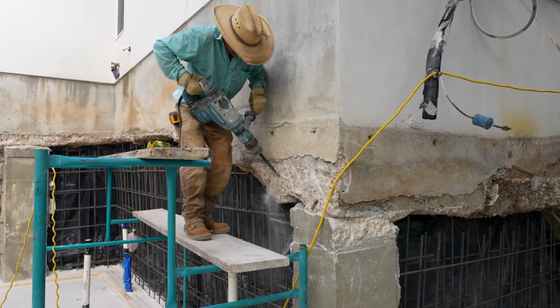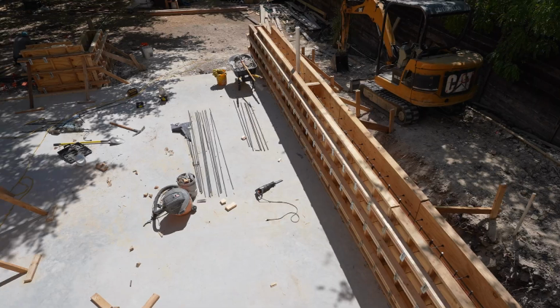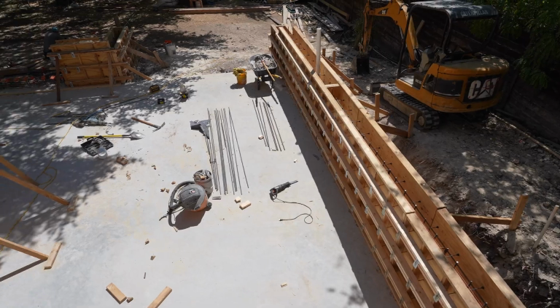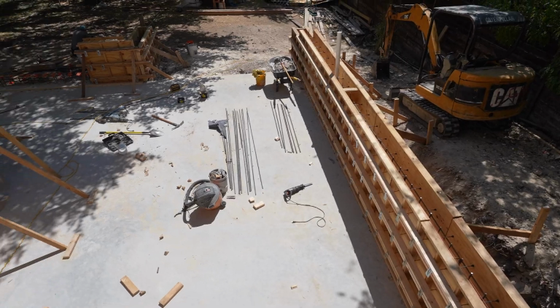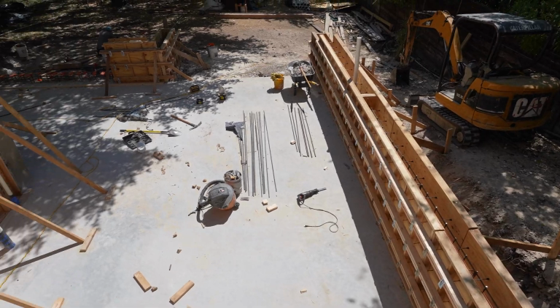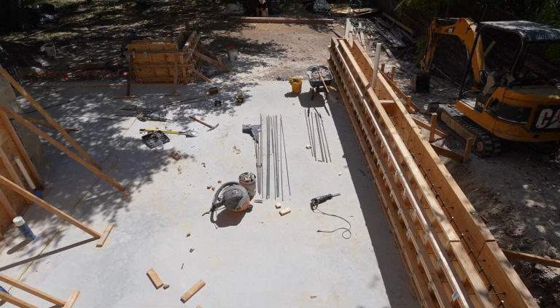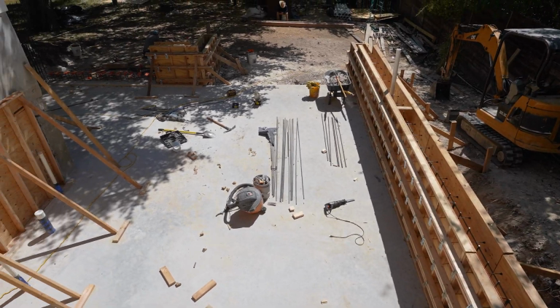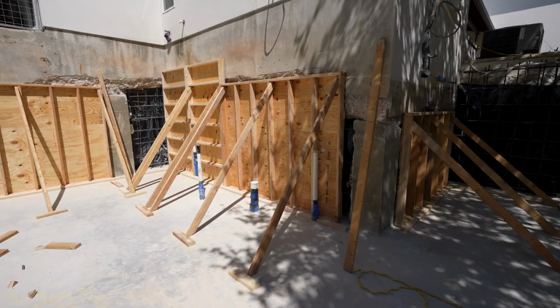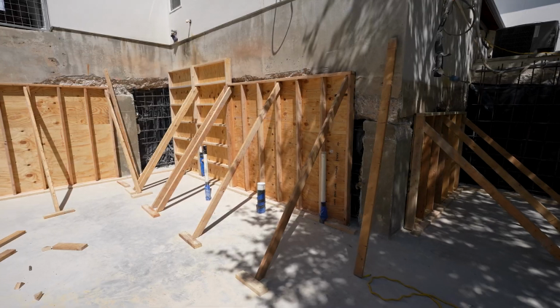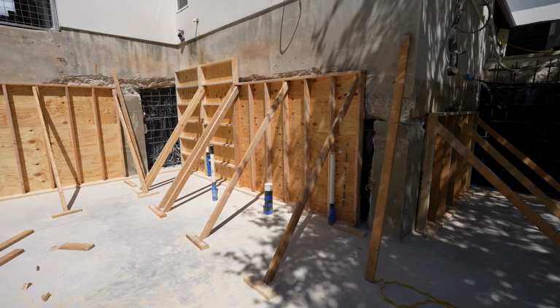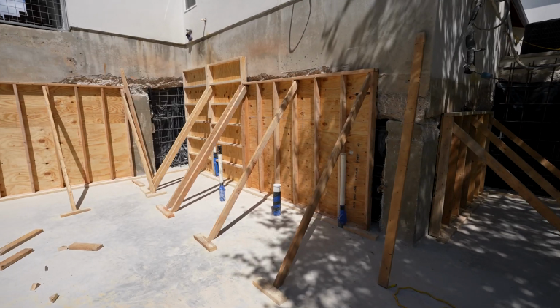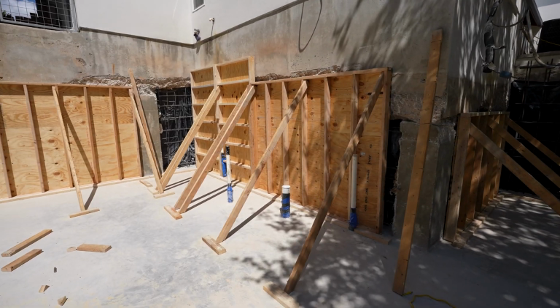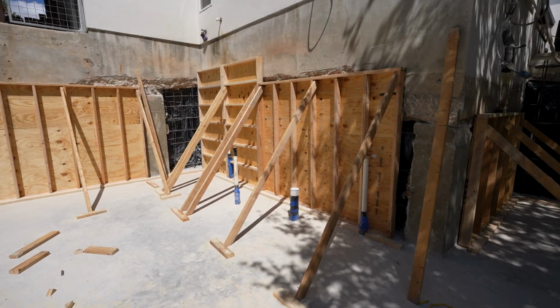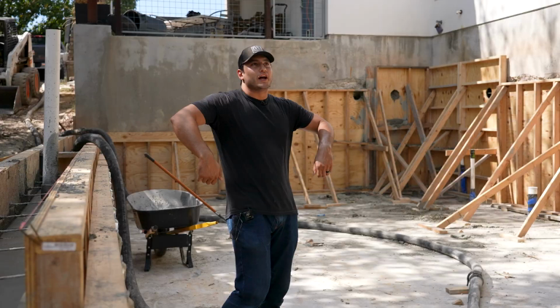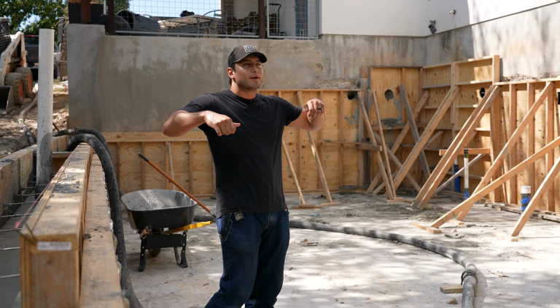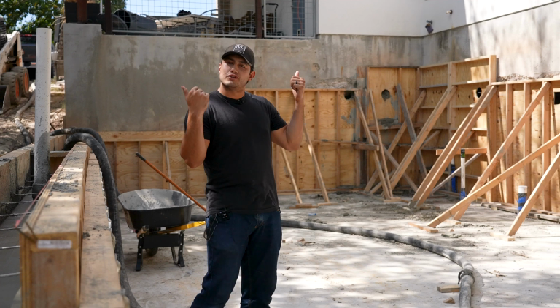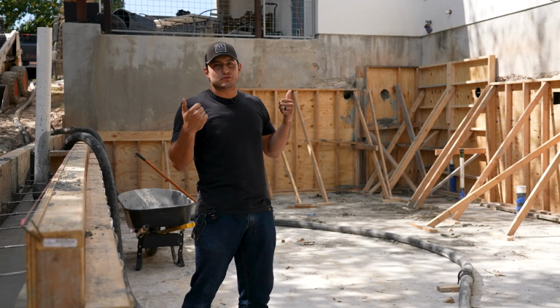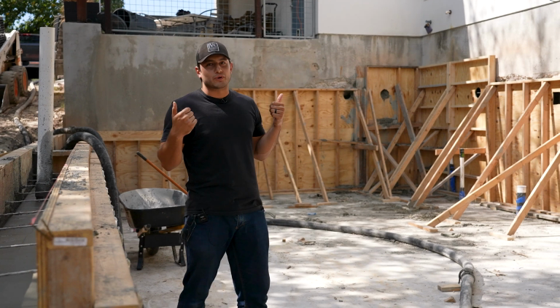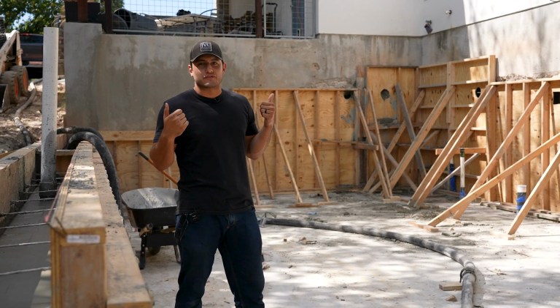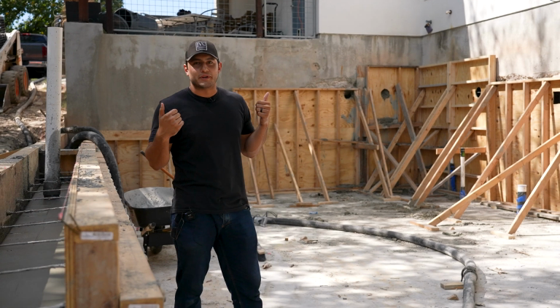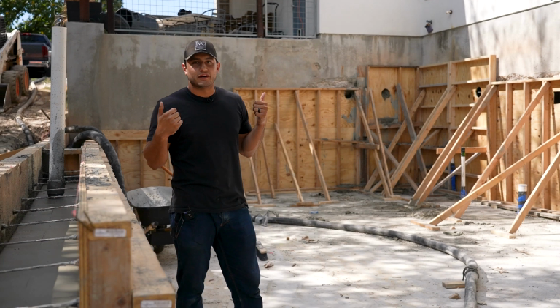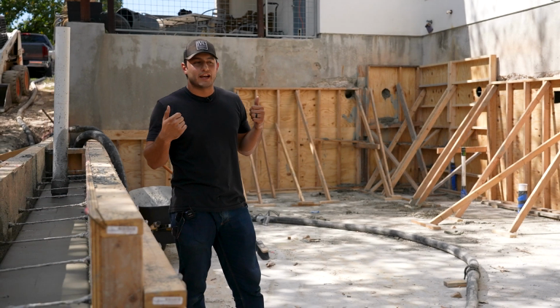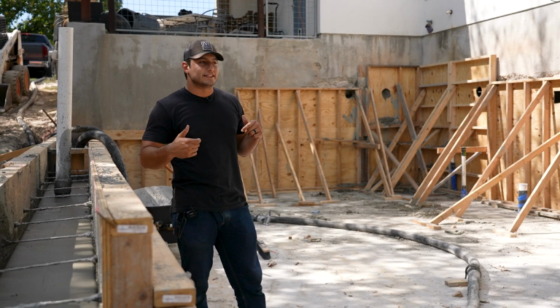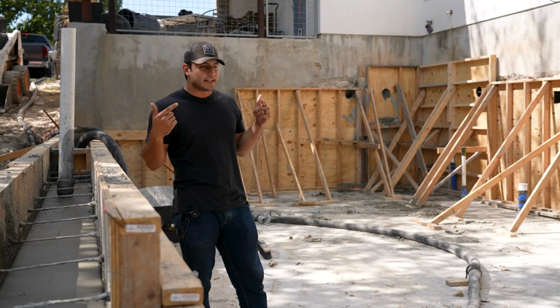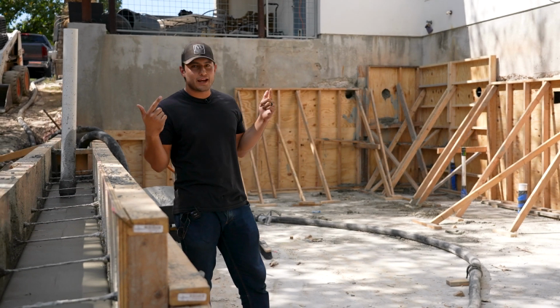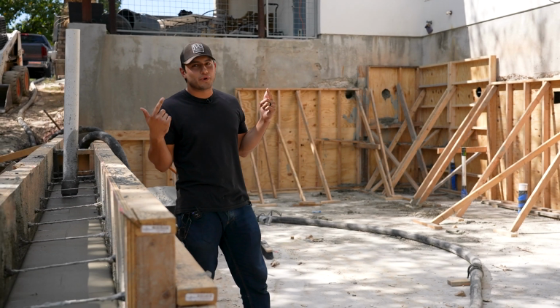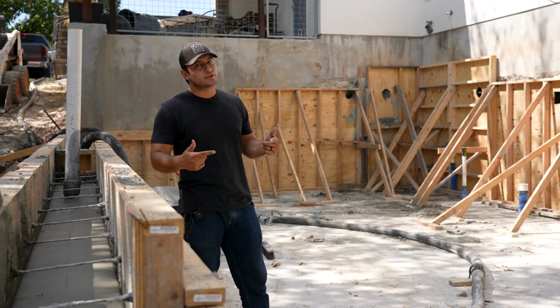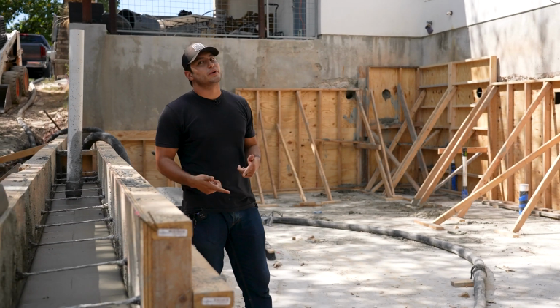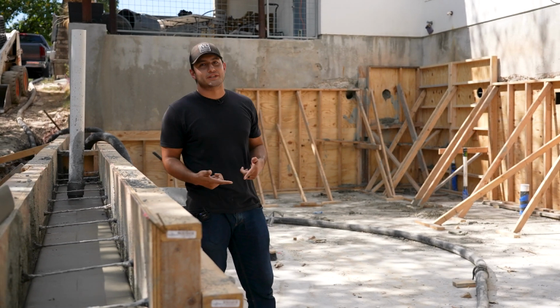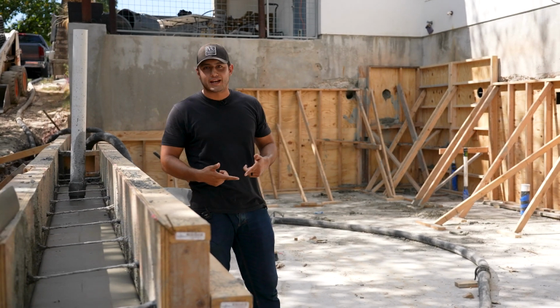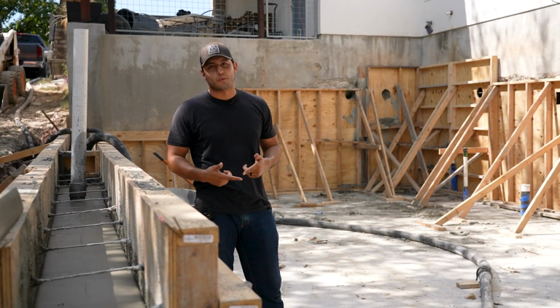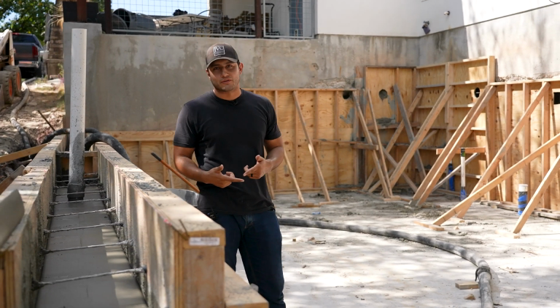We are currently in the basement and we are going up two stories from here, and today we are doing retaining walls.